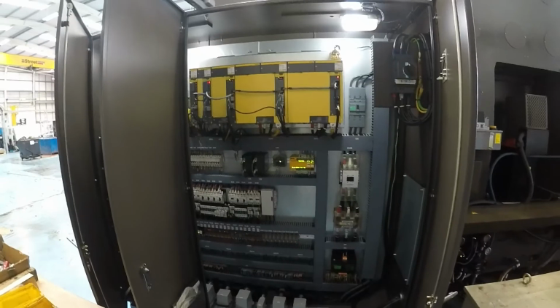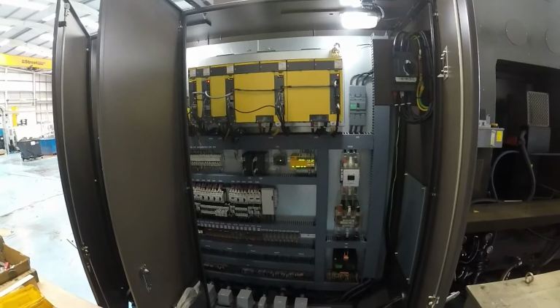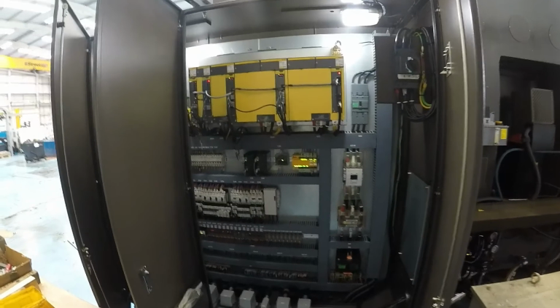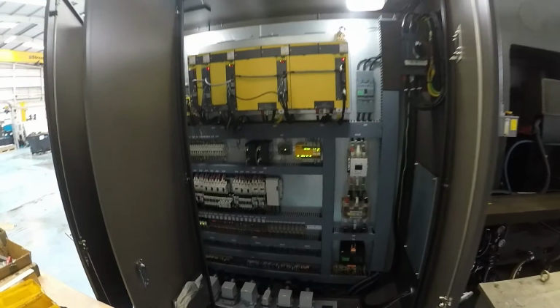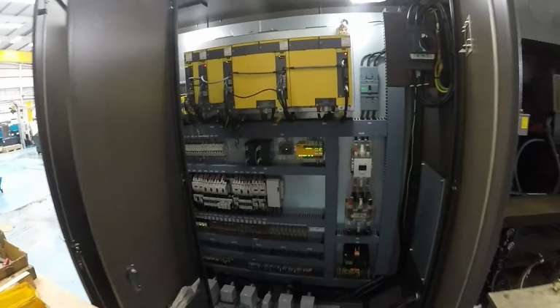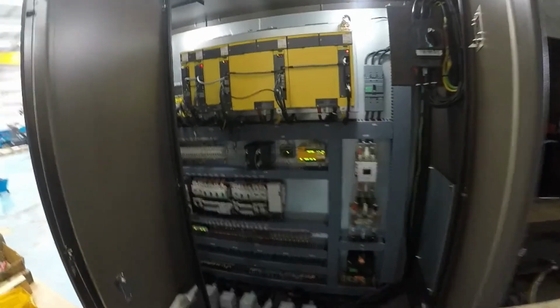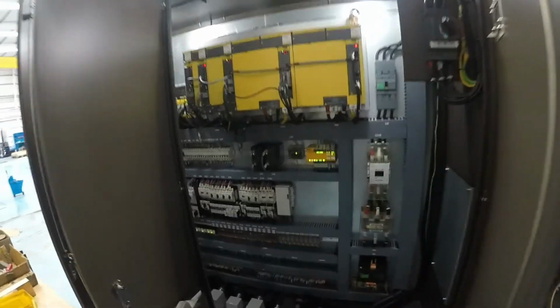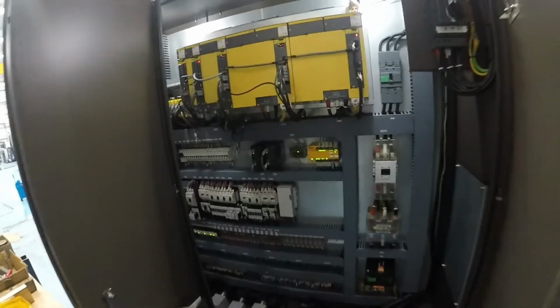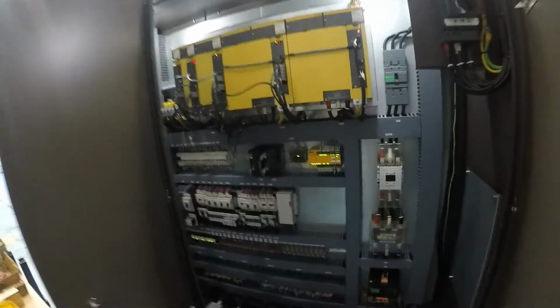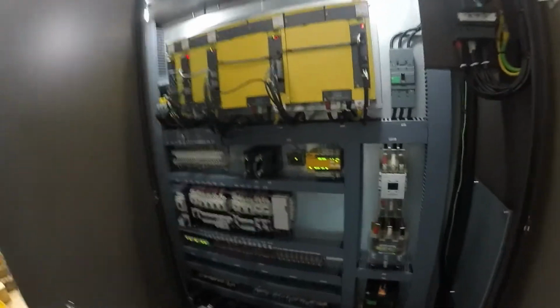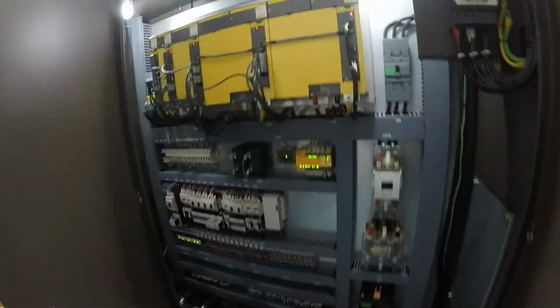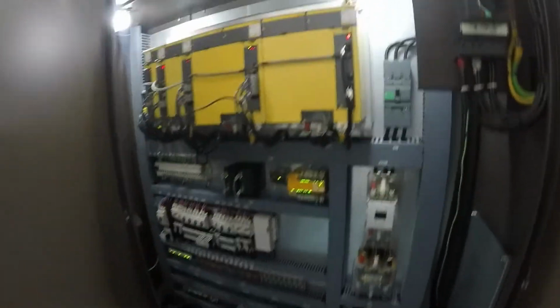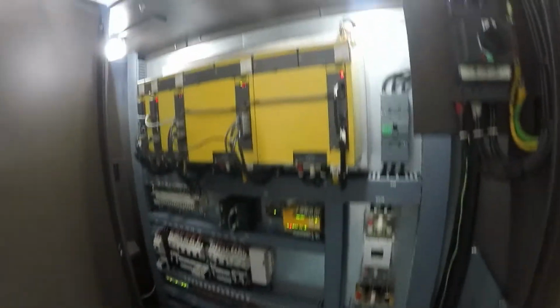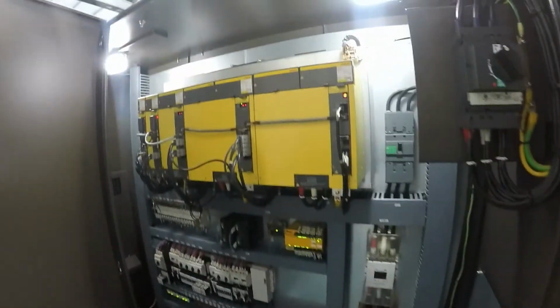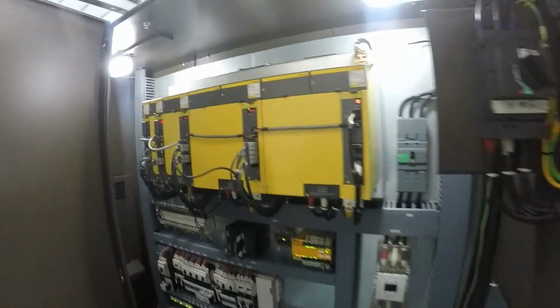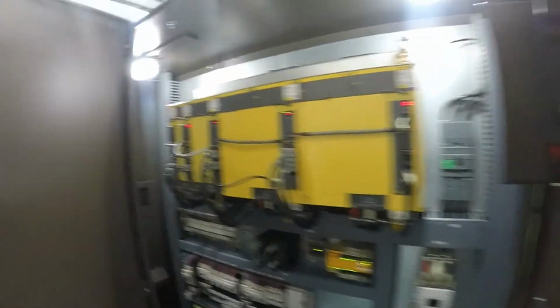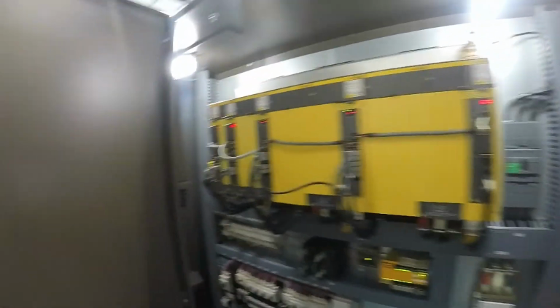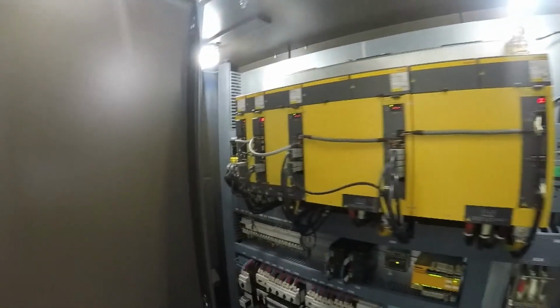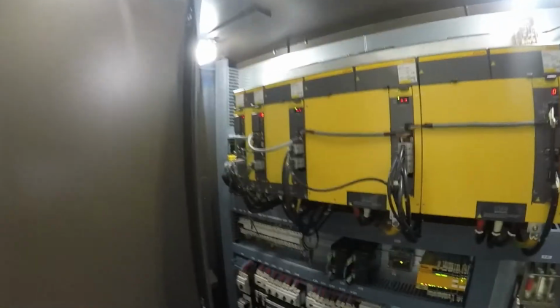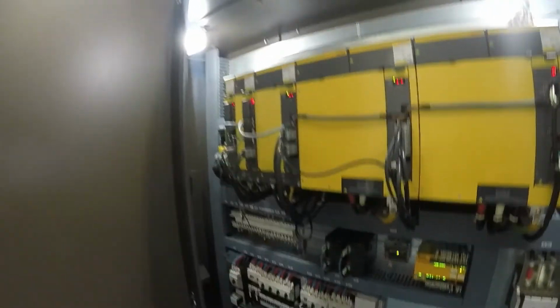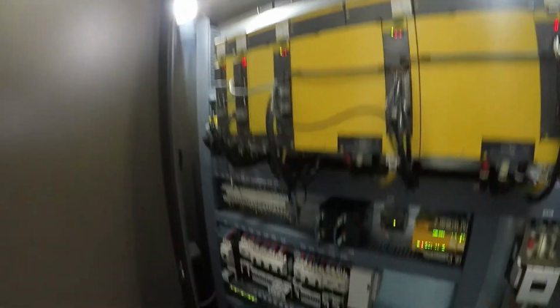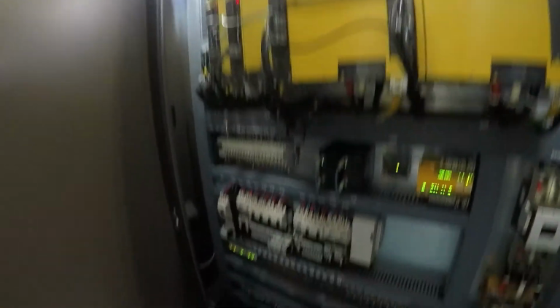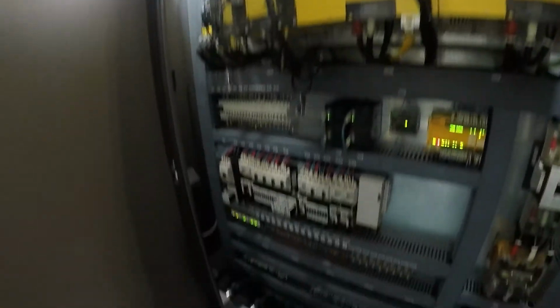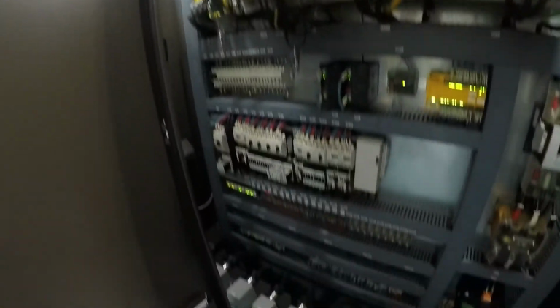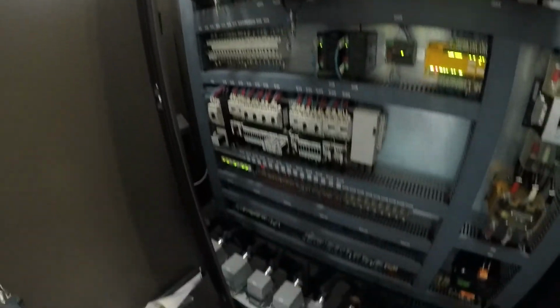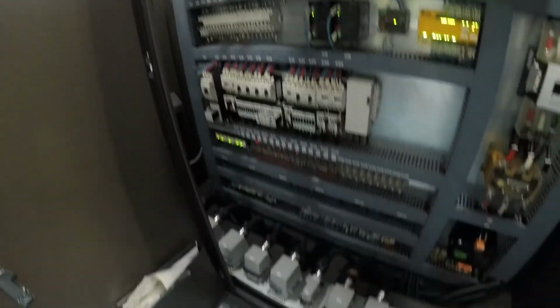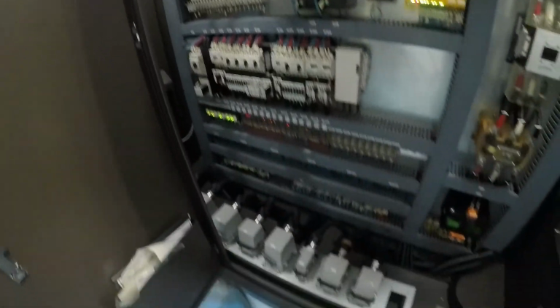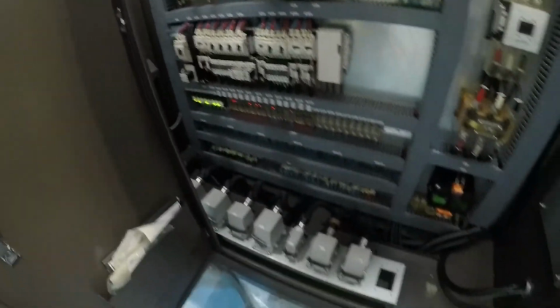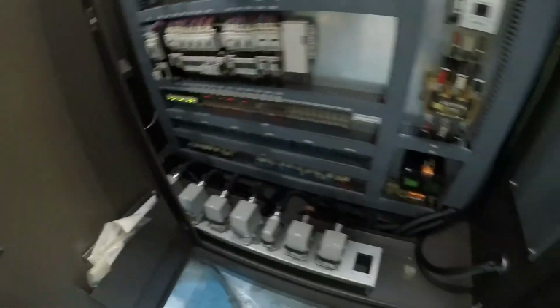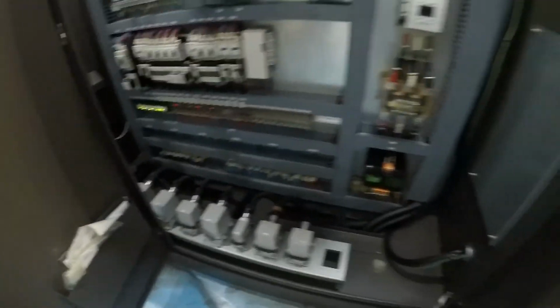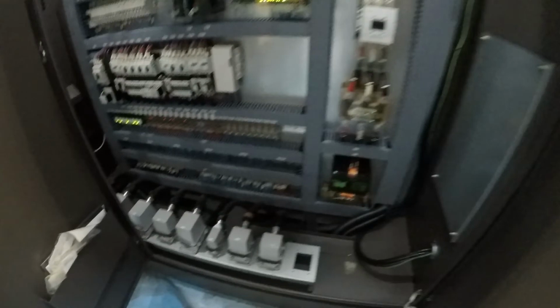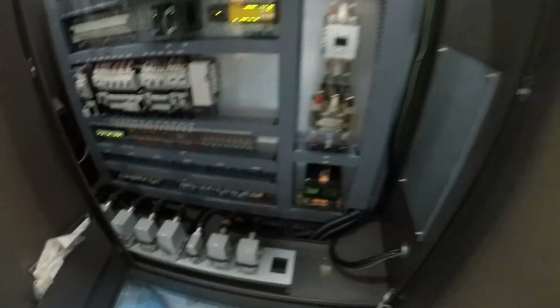Looking now inside the electrical panel of the machine — absolutely pristine.